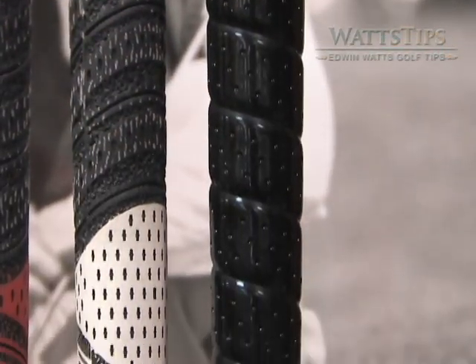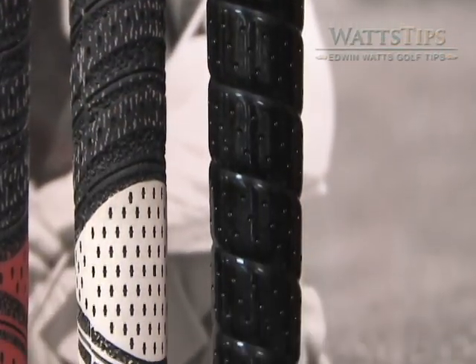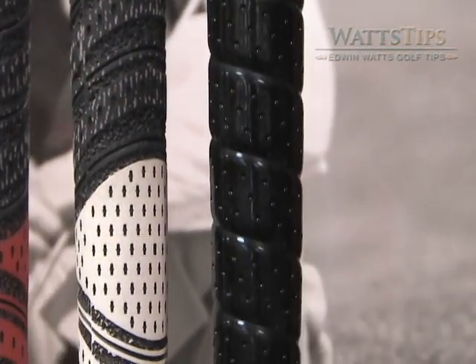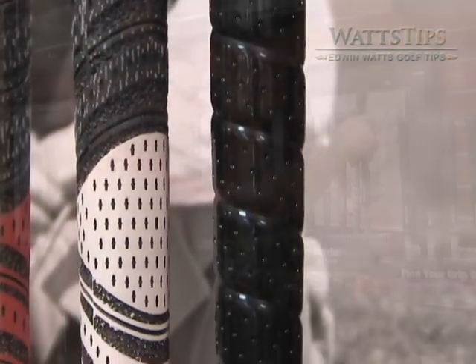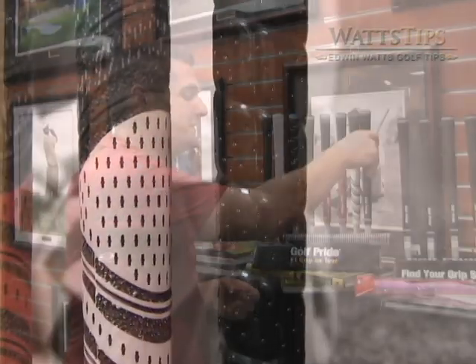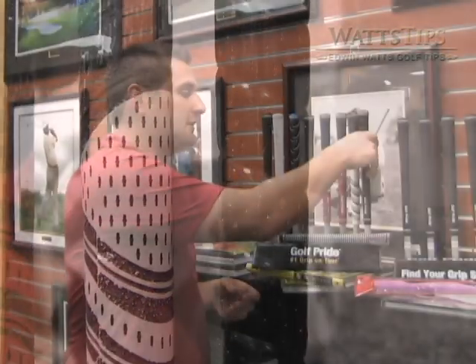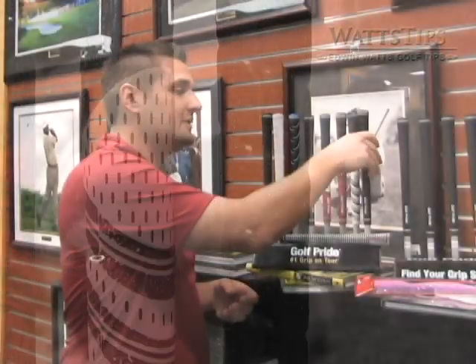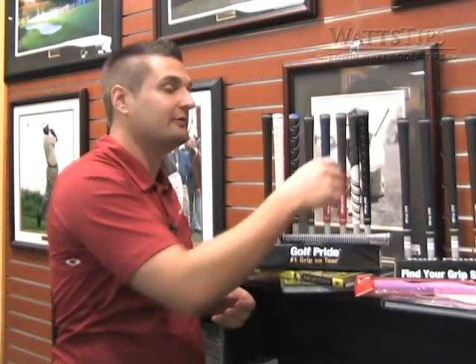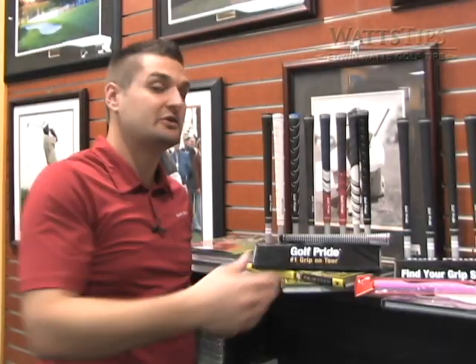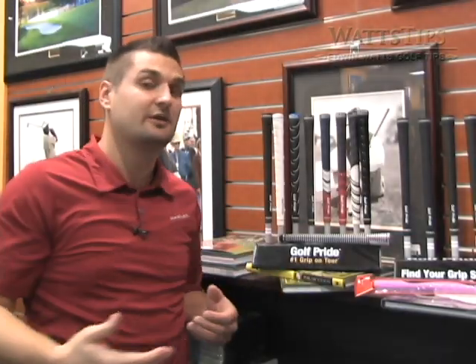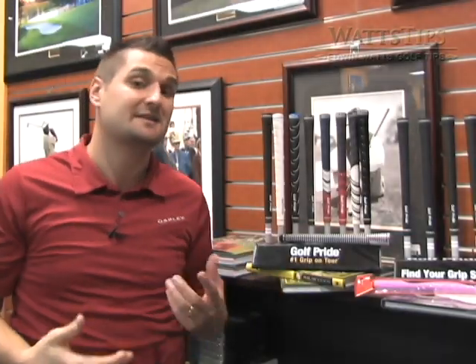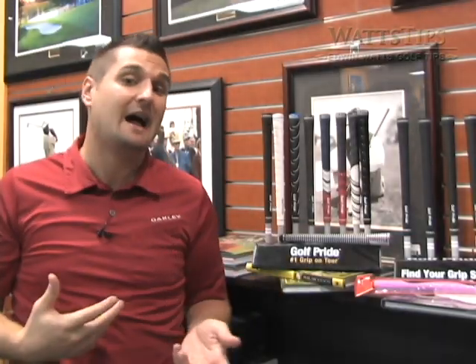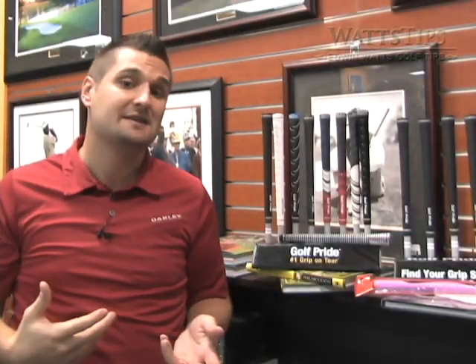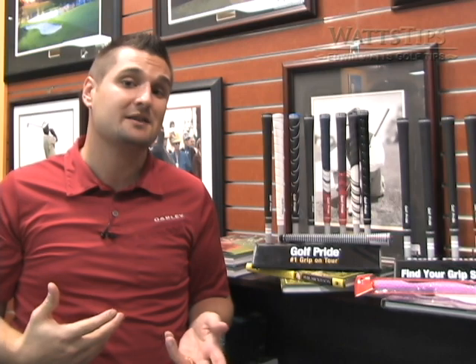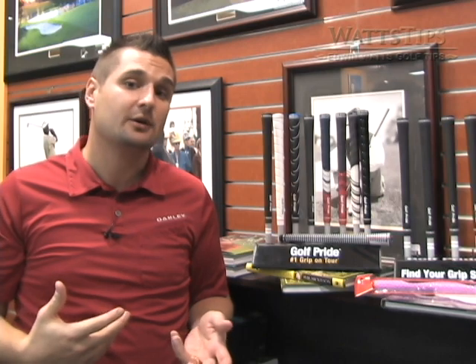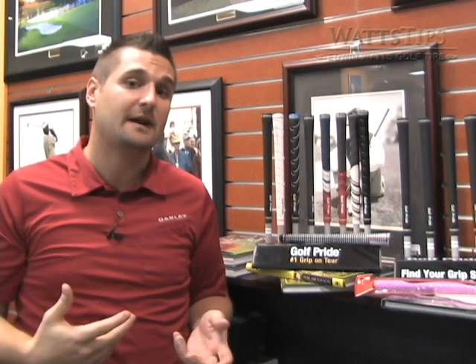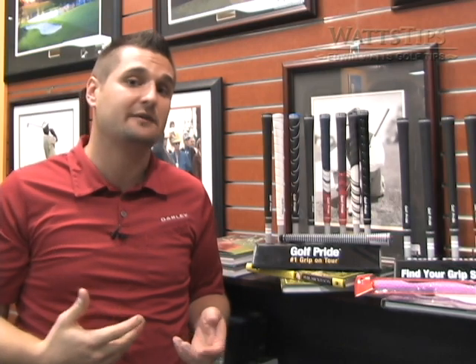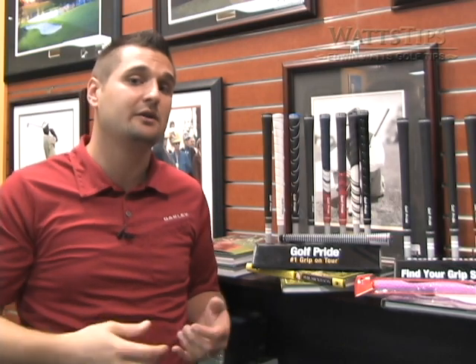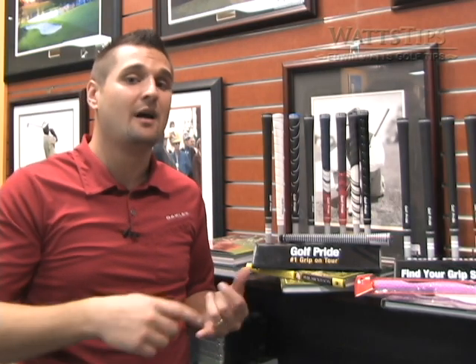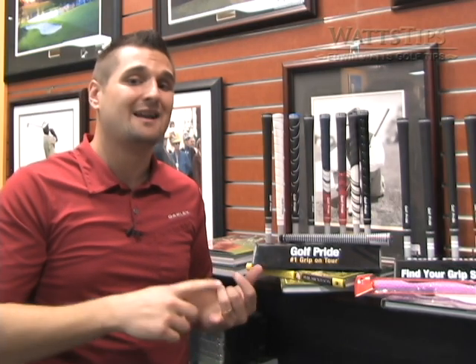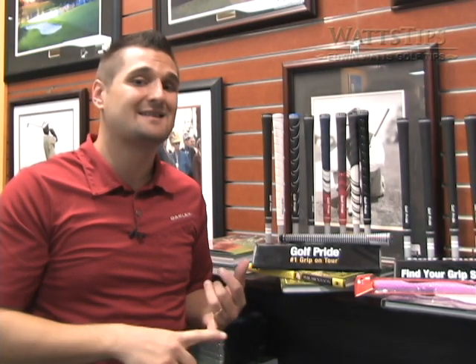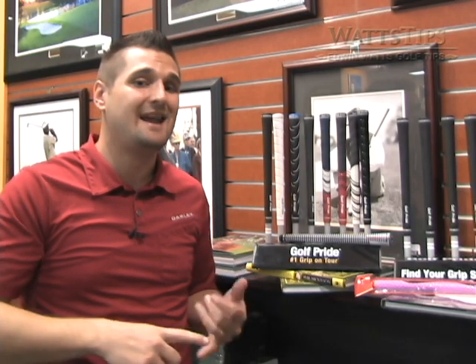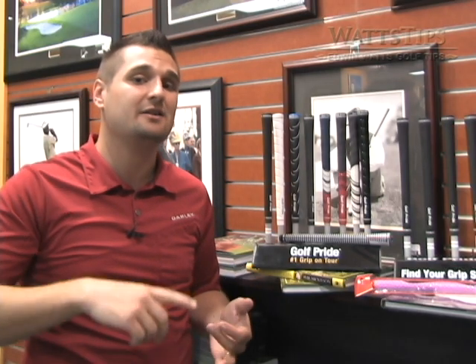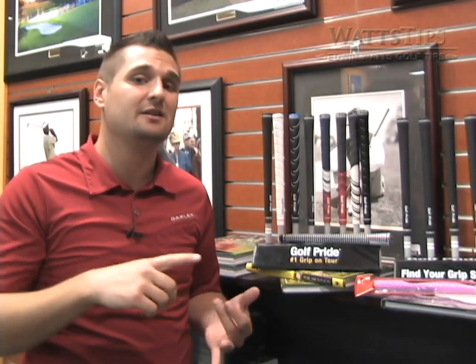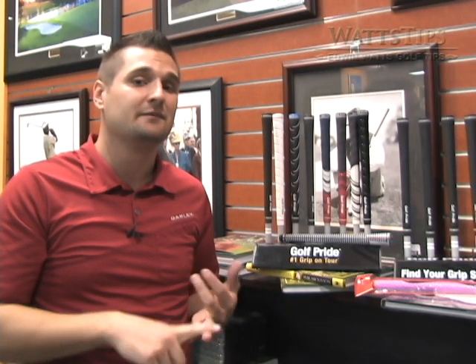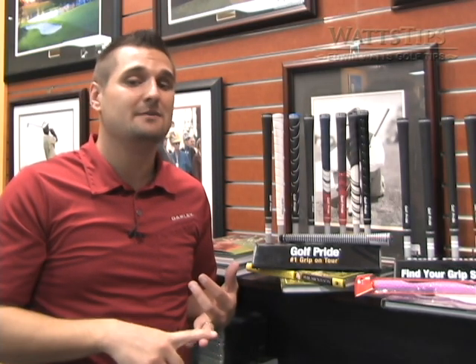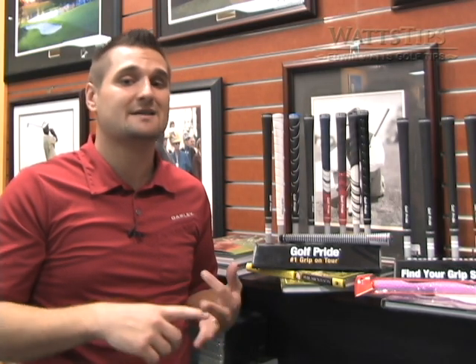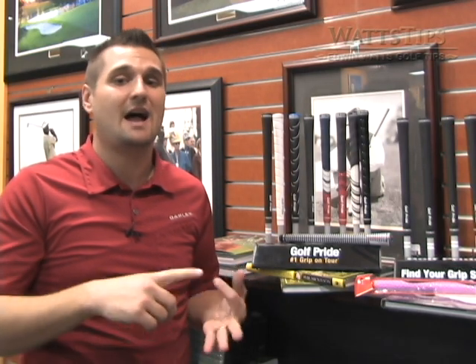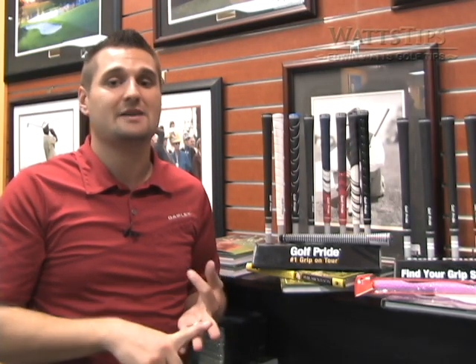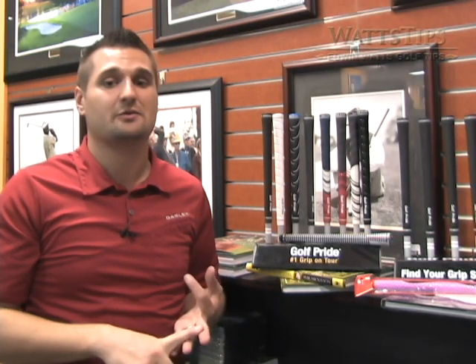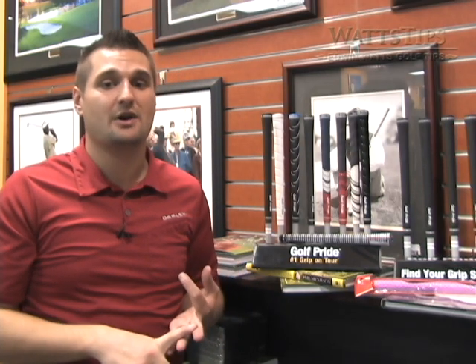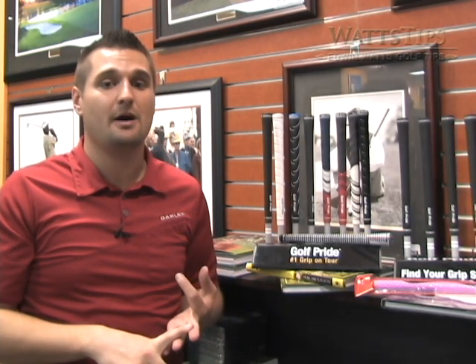Then there's the consideration of which grip size is going to work best for you: standard, mid-size, or jumbo.